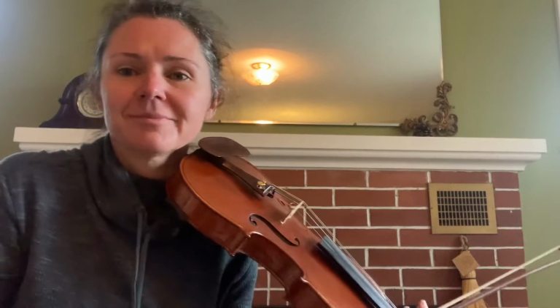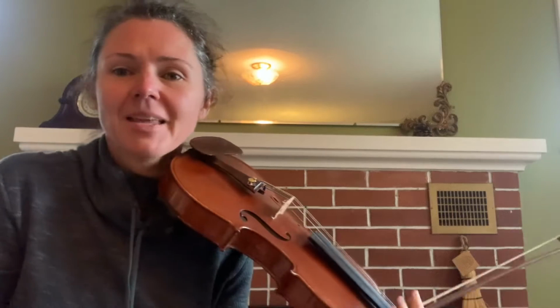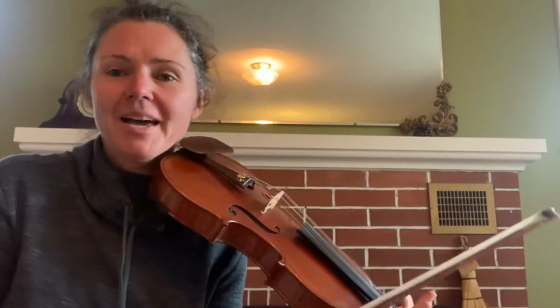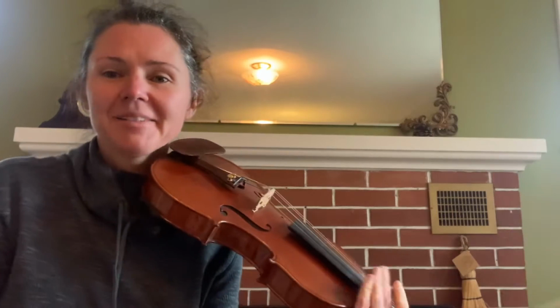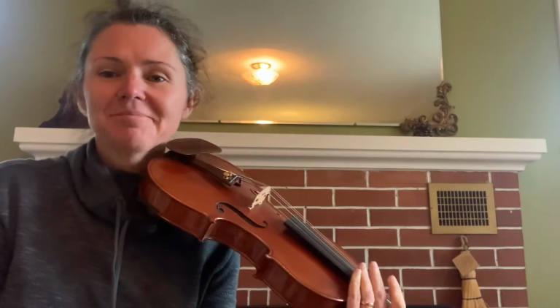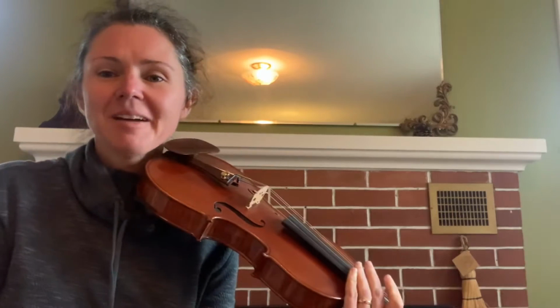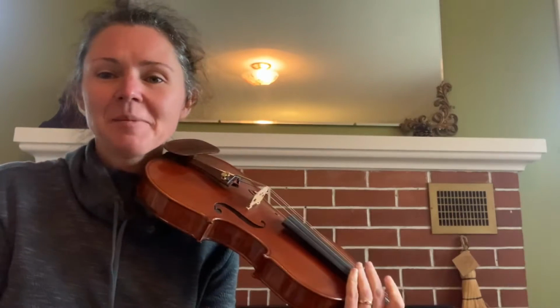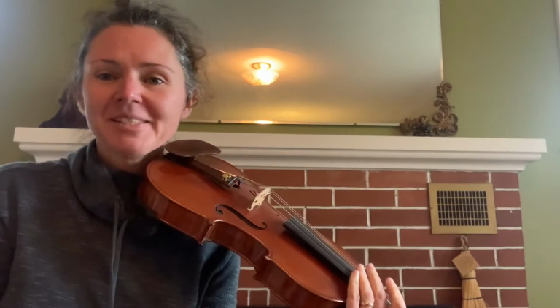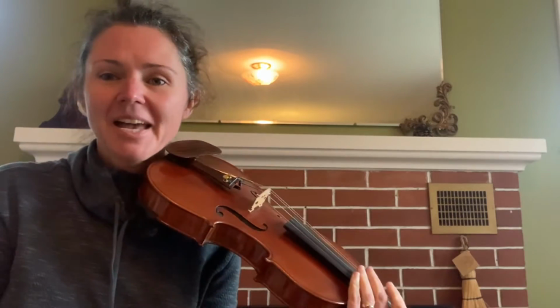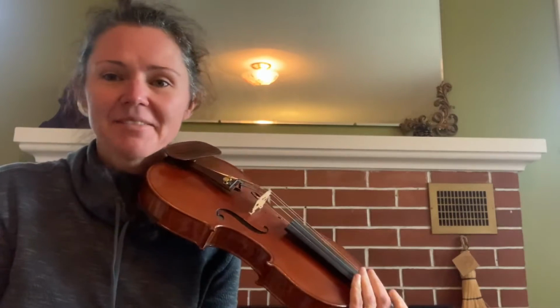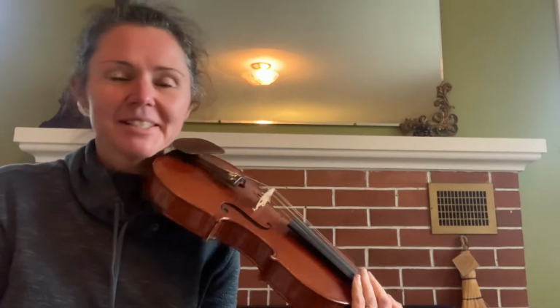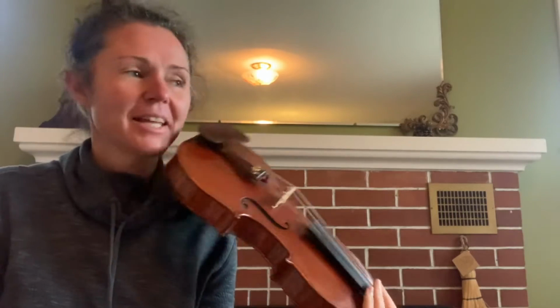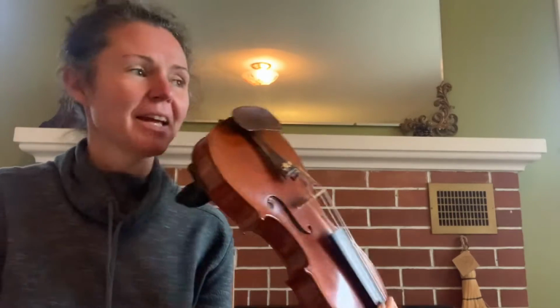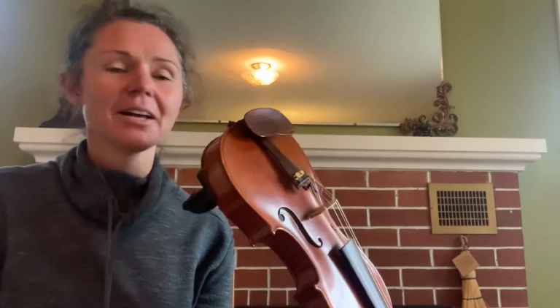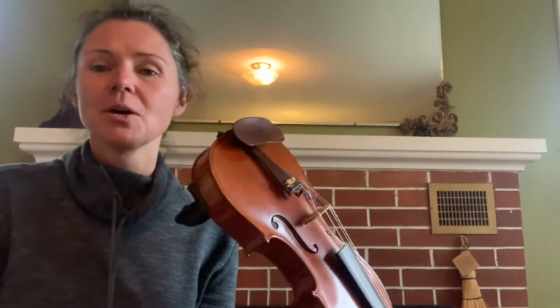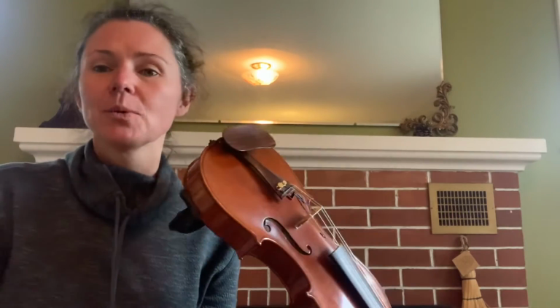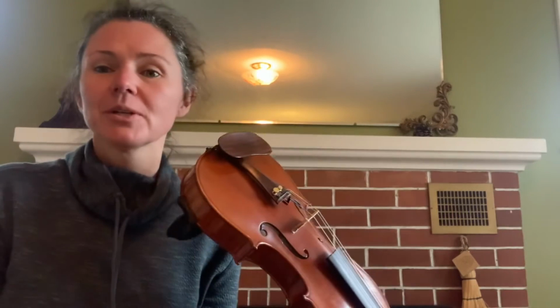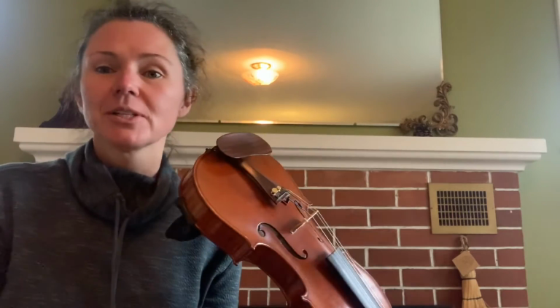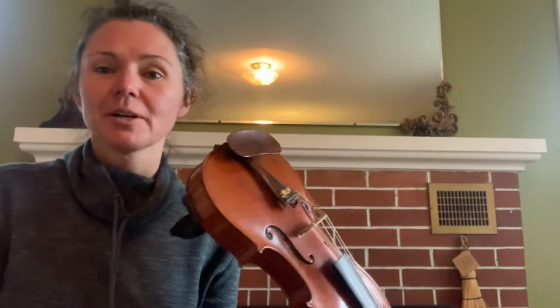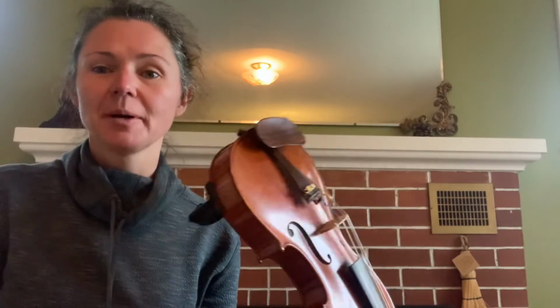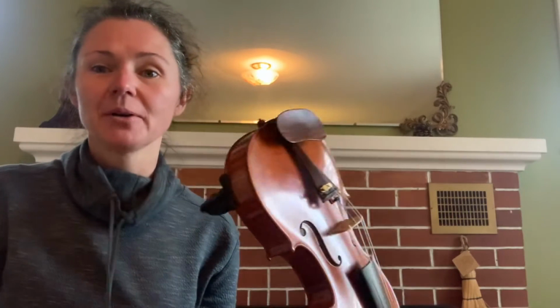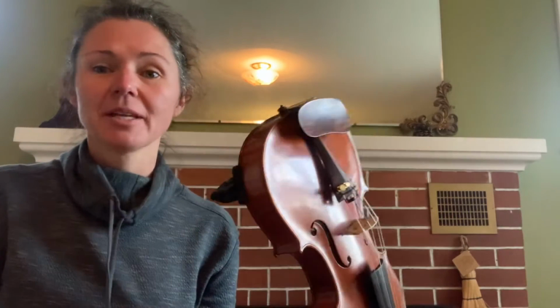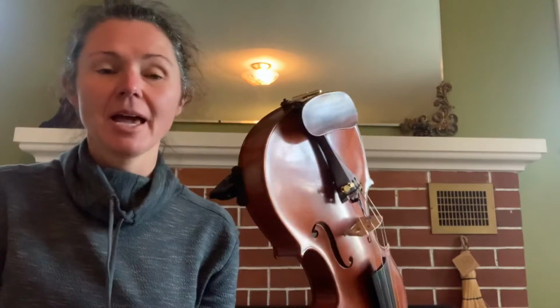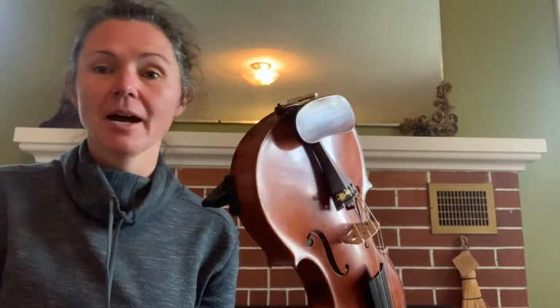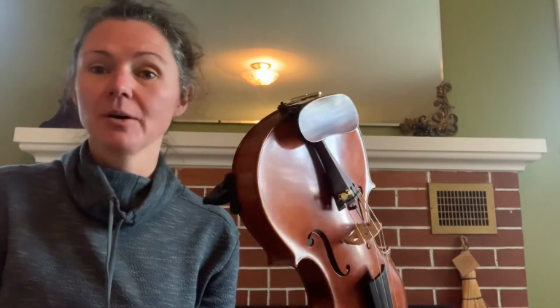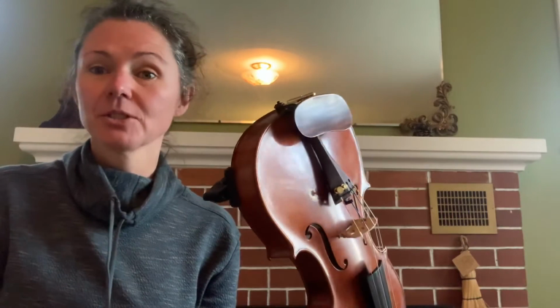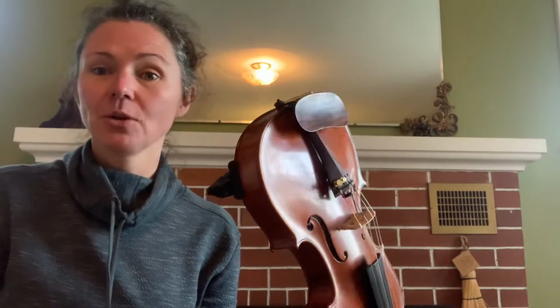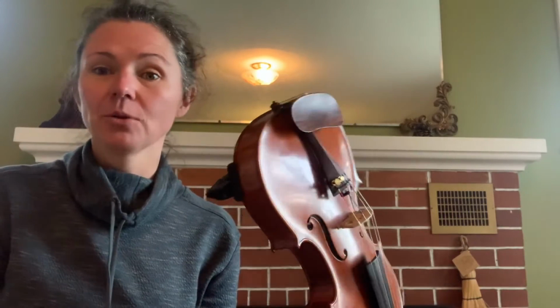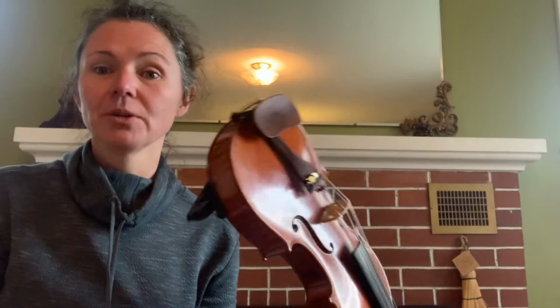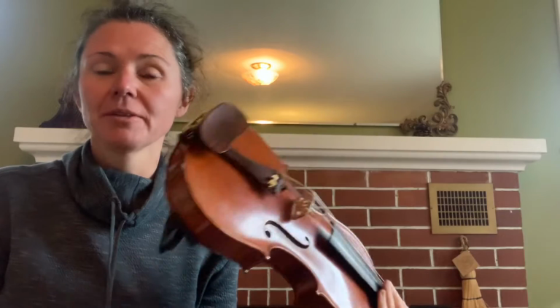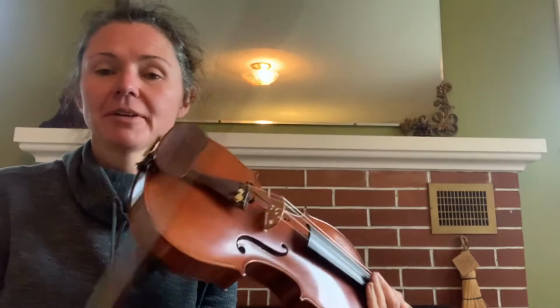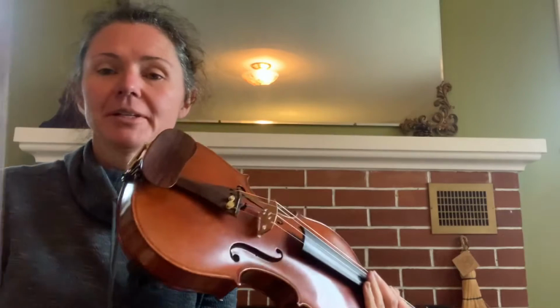Hi, my name is Zav and today we're going to talk about how to hold the fiddle.